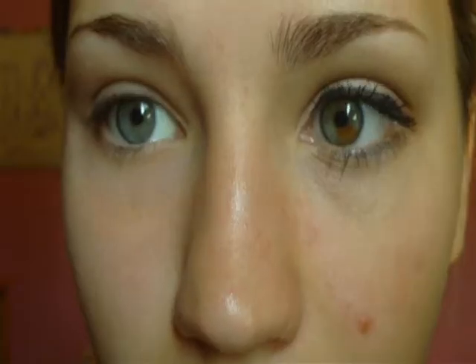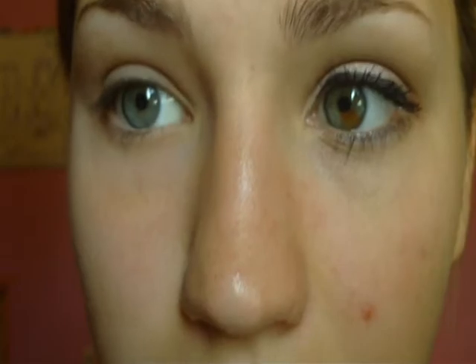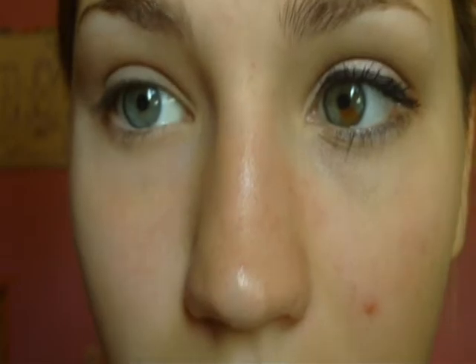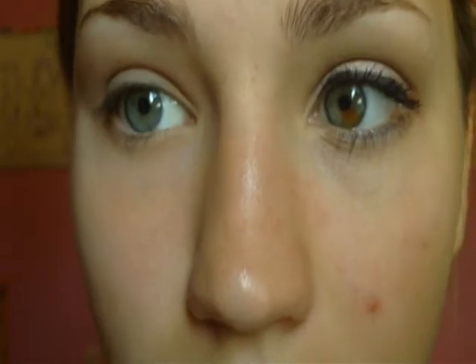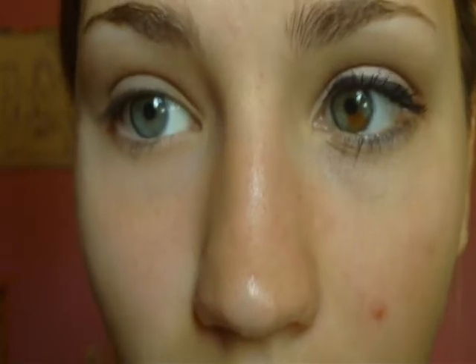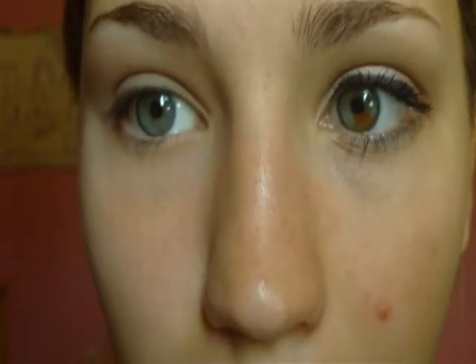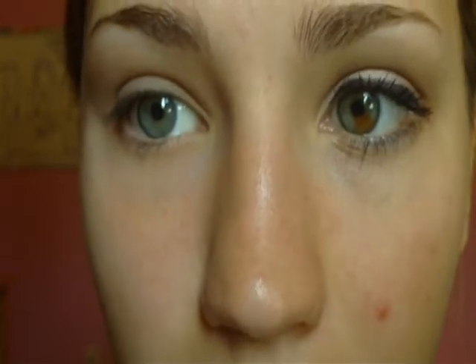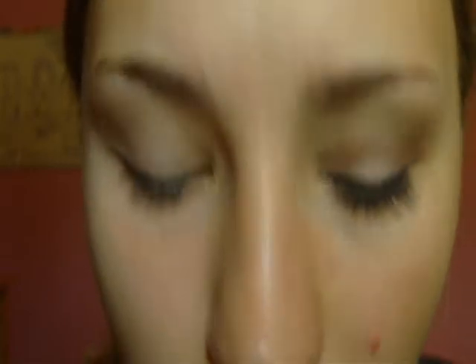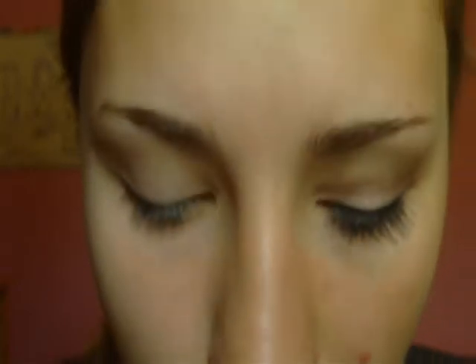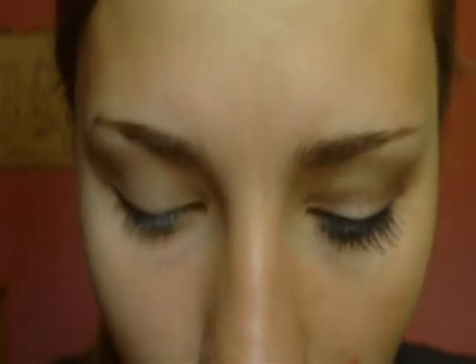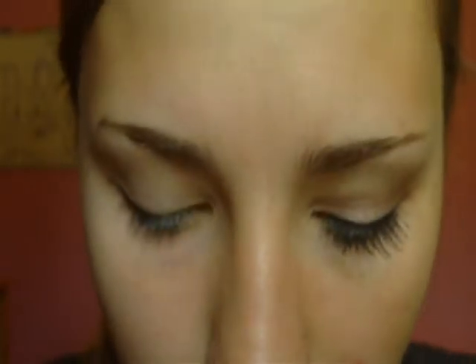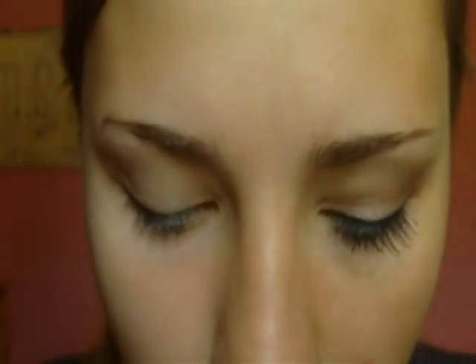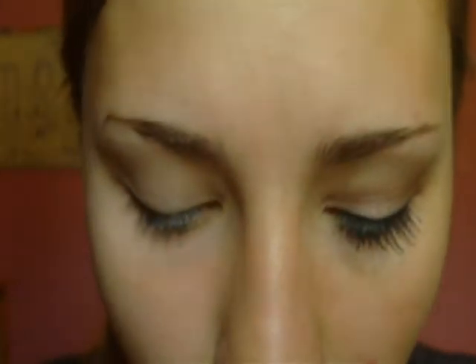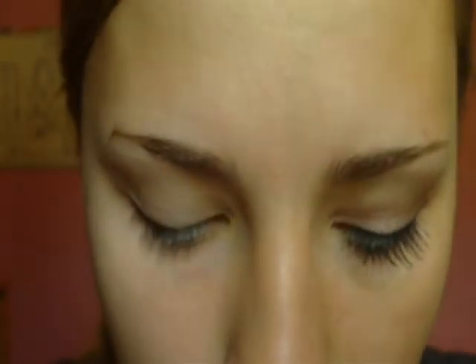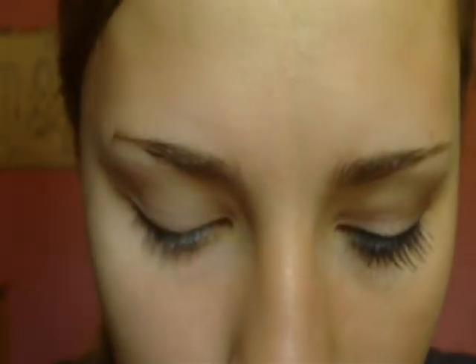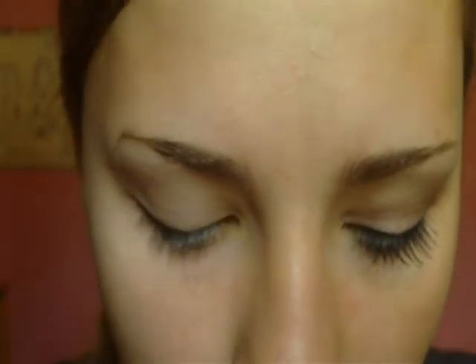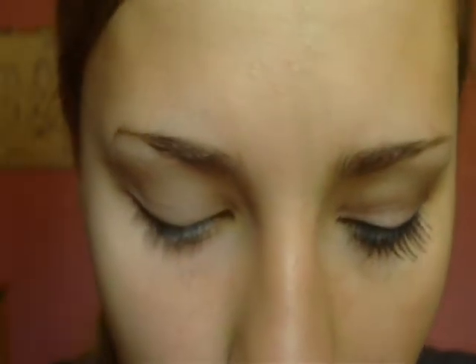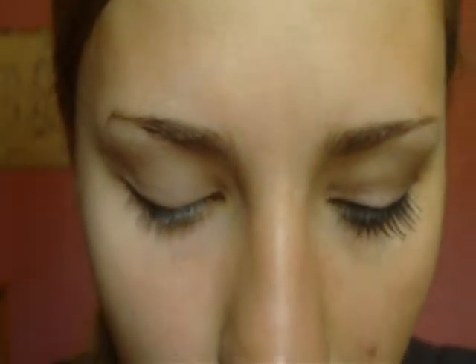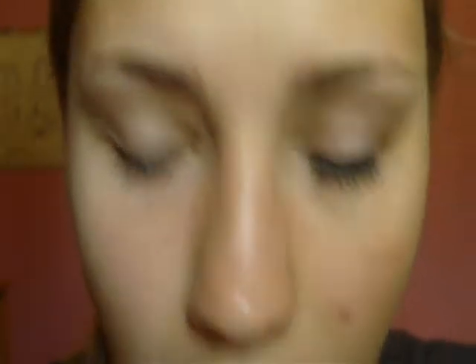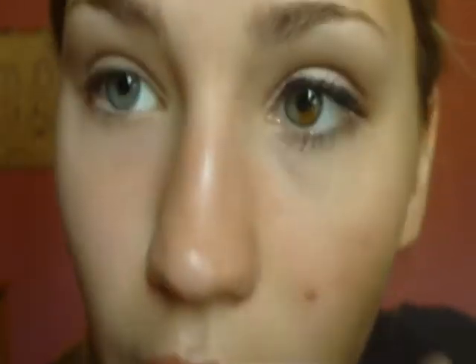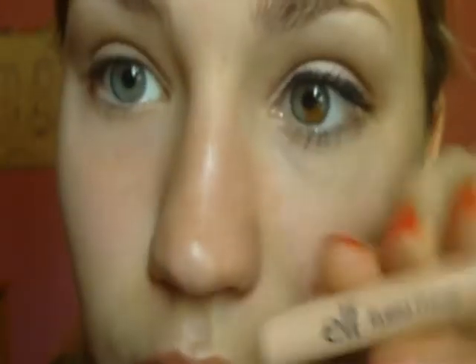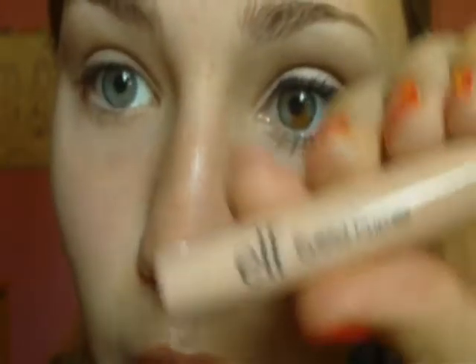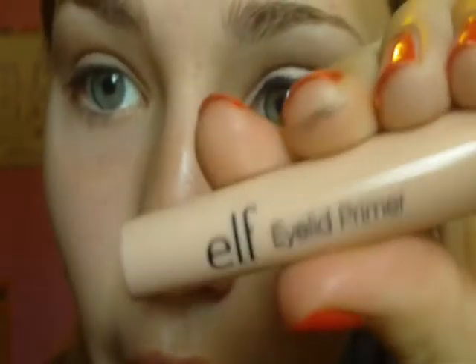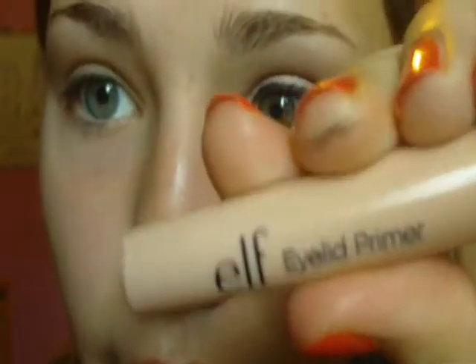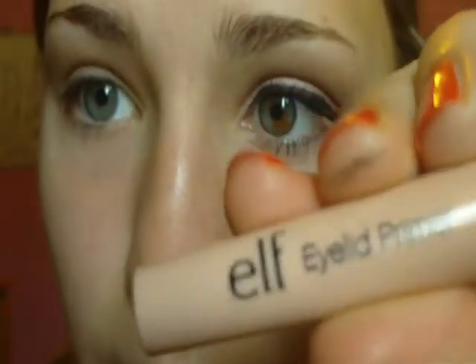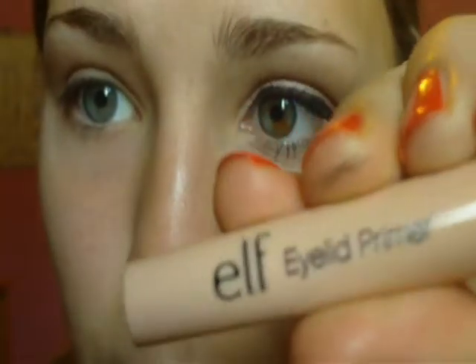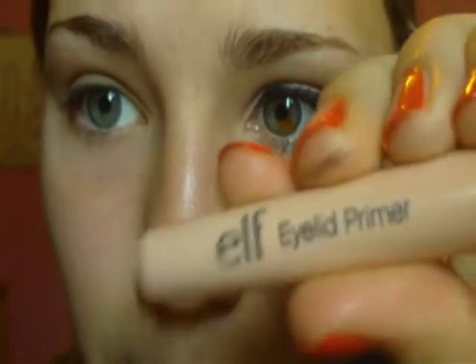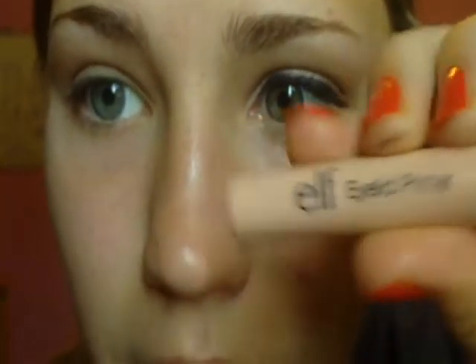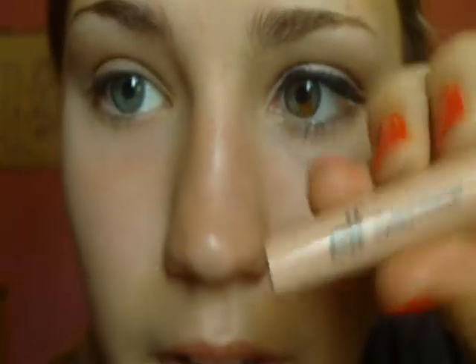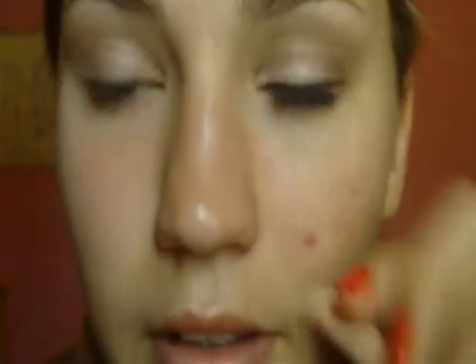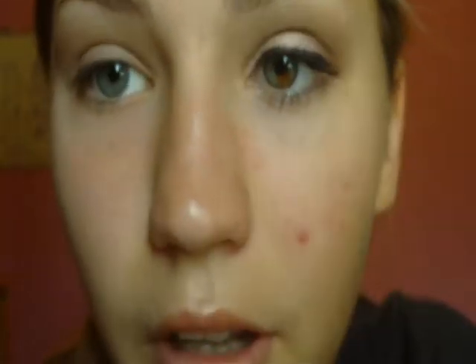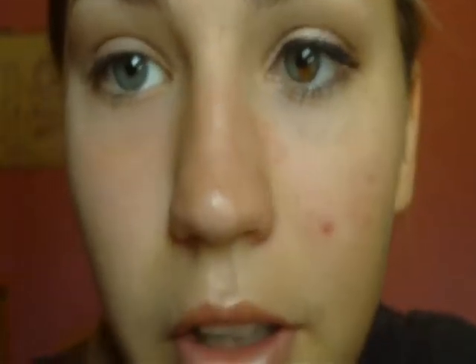First we're going to start out by using a primer. I'm using the e.l.f. Eyelid Primer. This is a dollar.